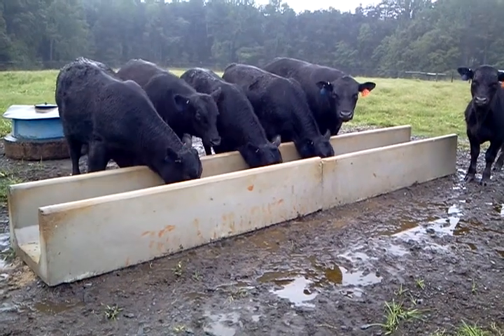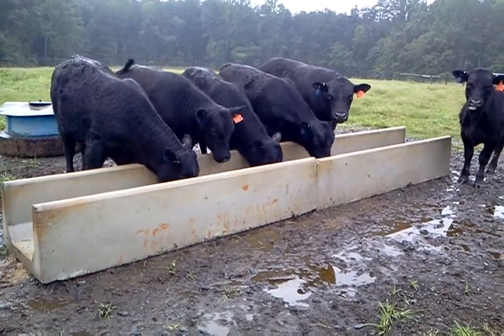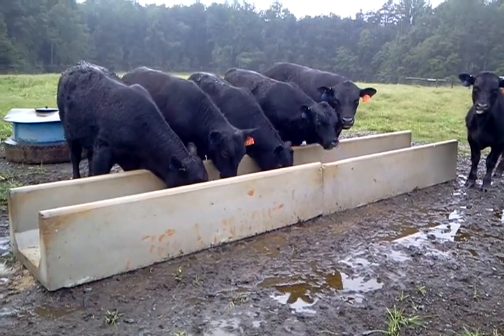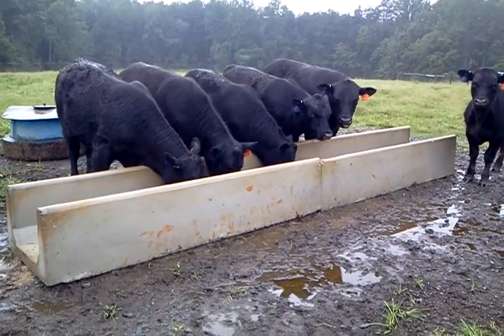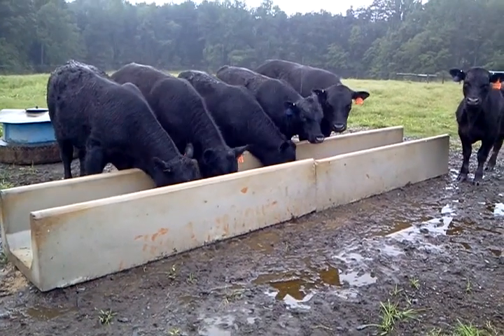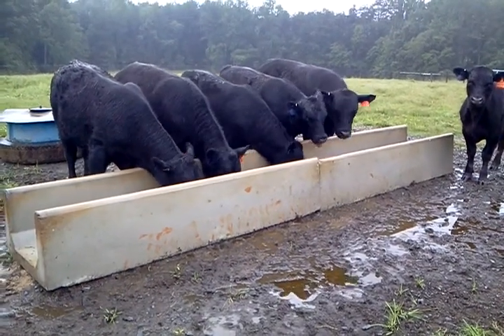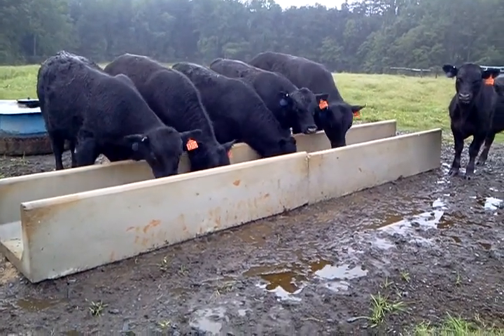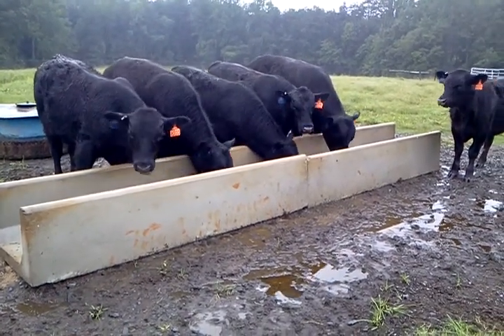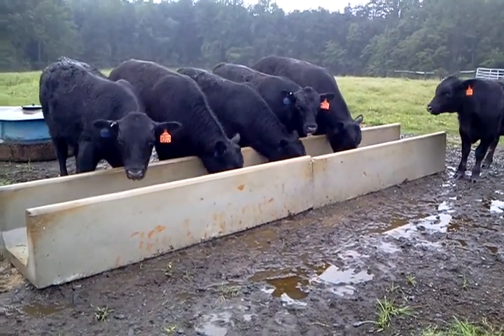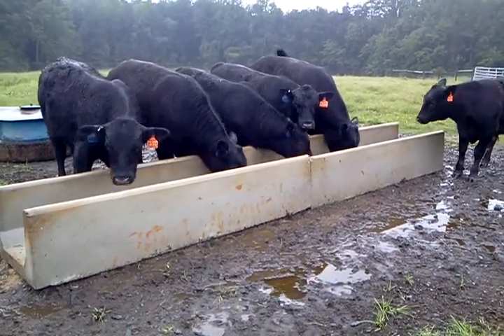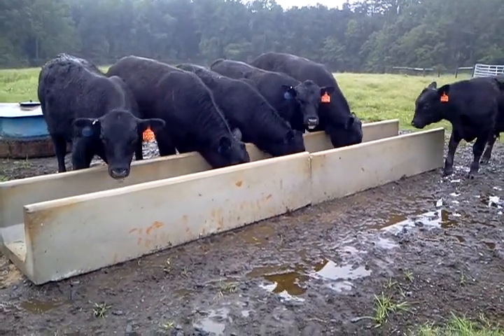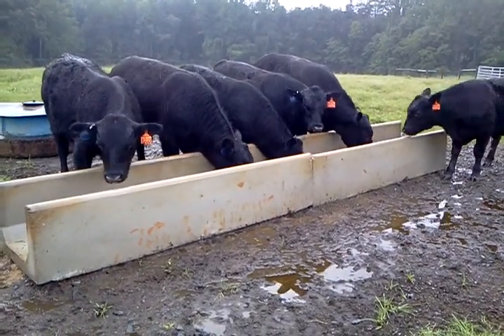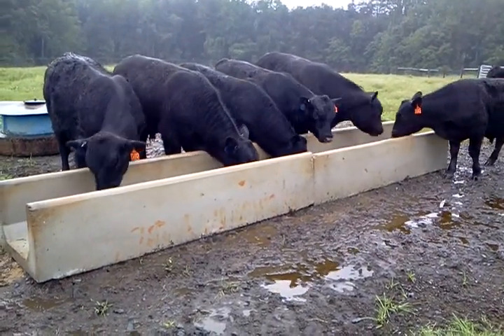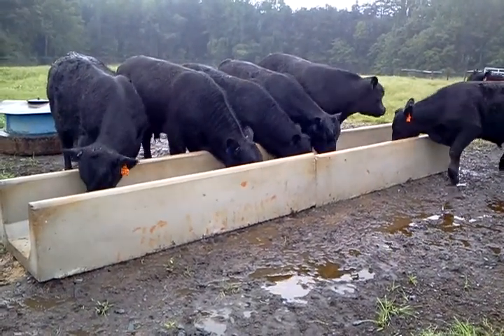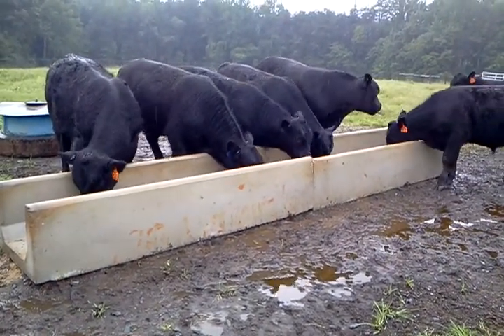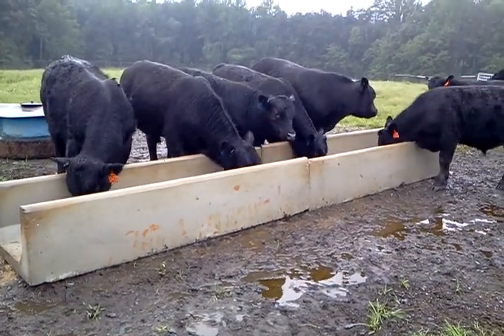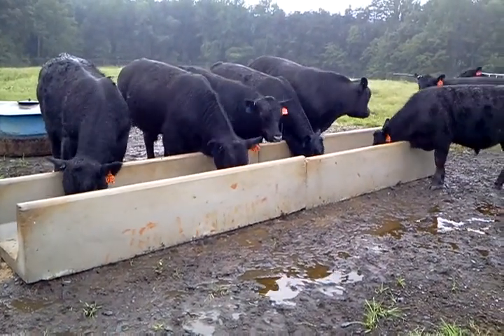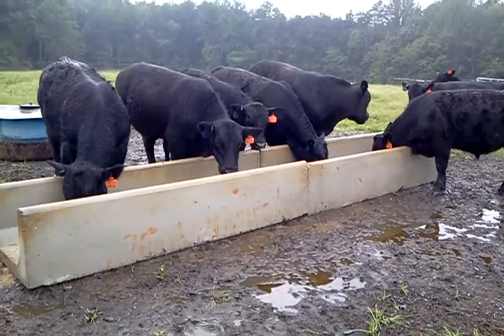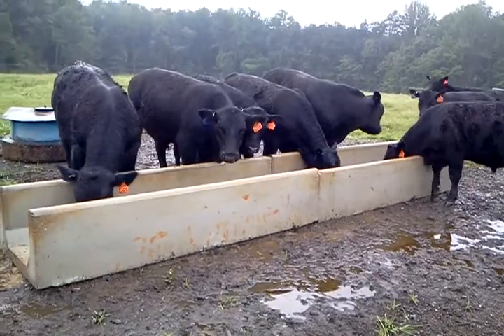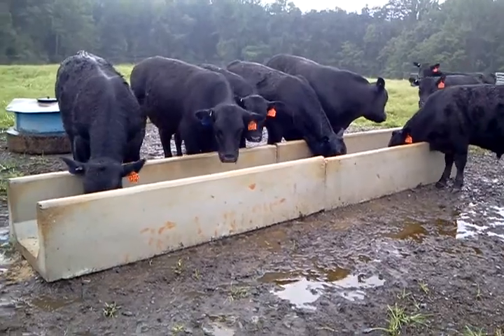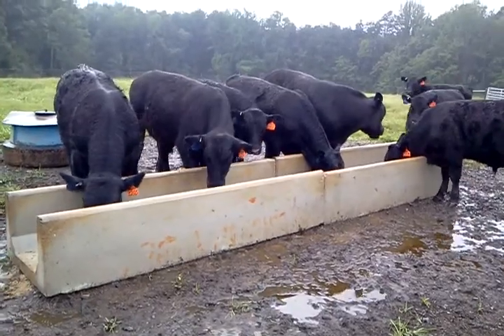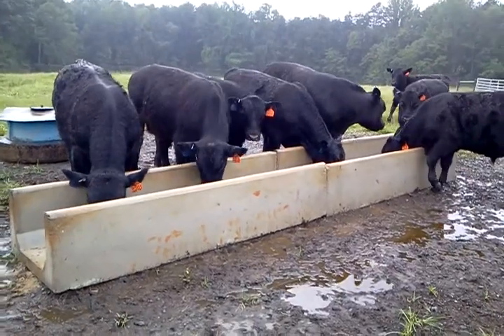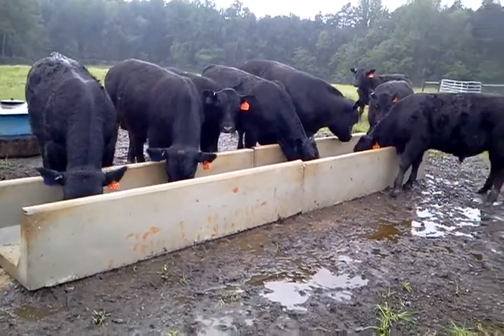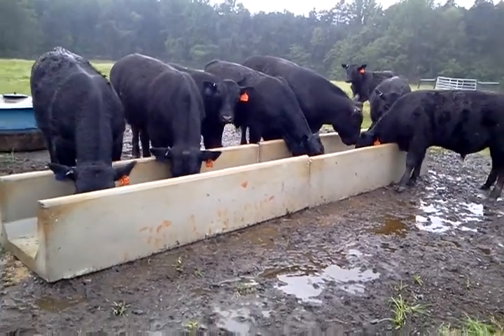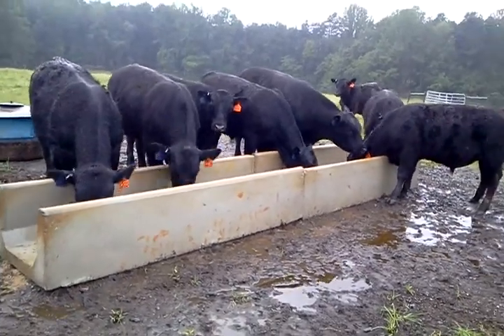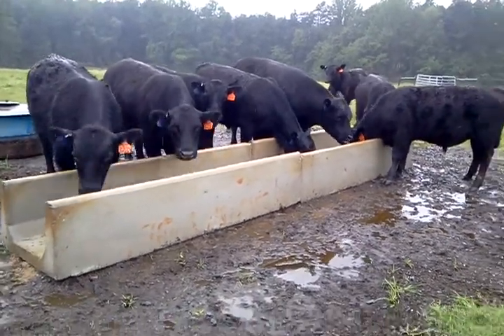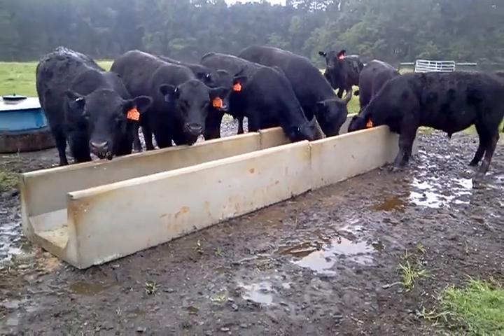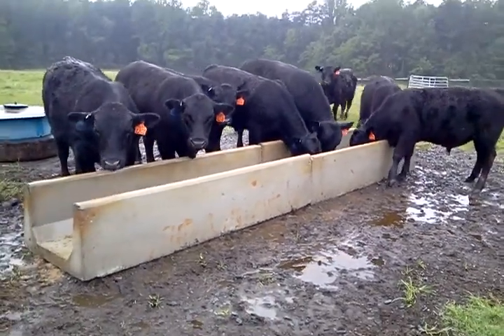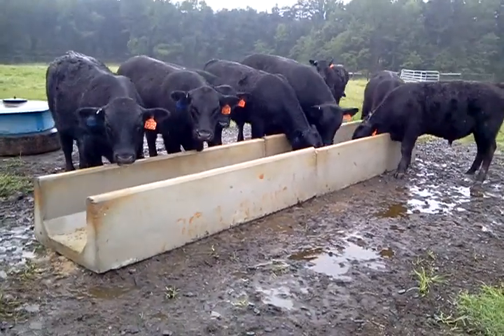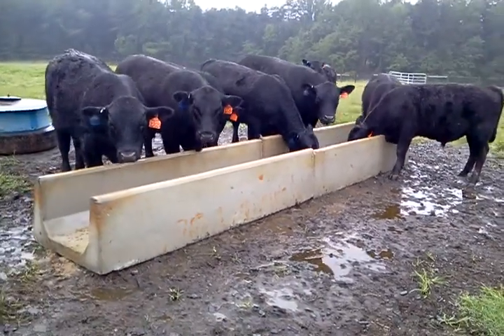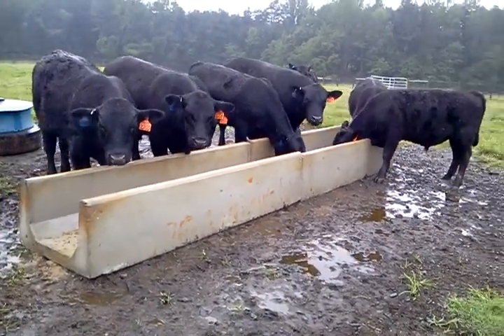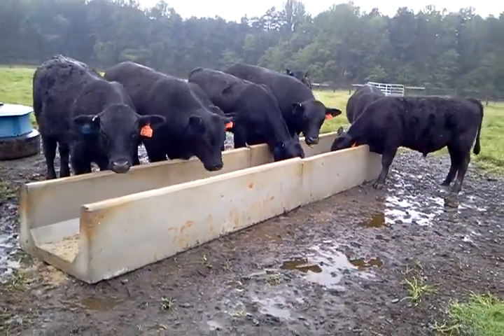Have your bulls been tearing up your plastic feed troughs? Look no further. The solution is Moffitt Farms concrete feed bunks.